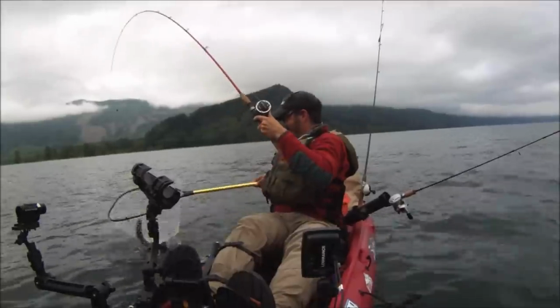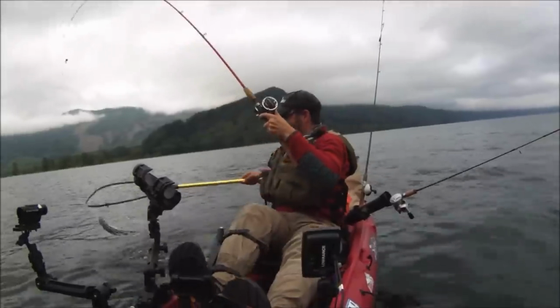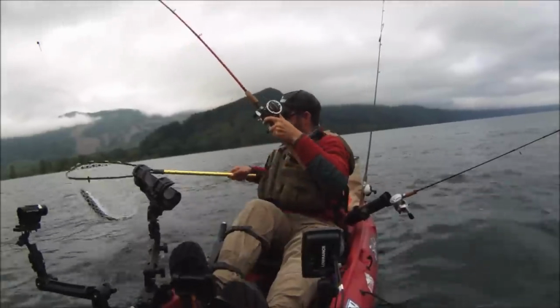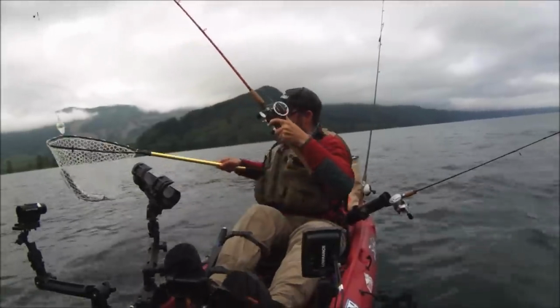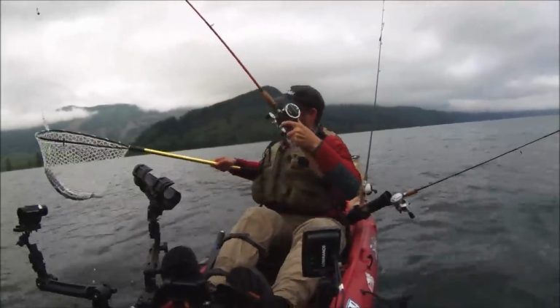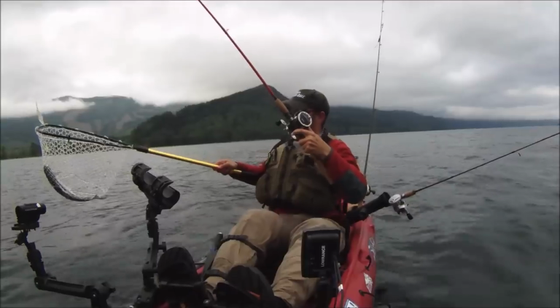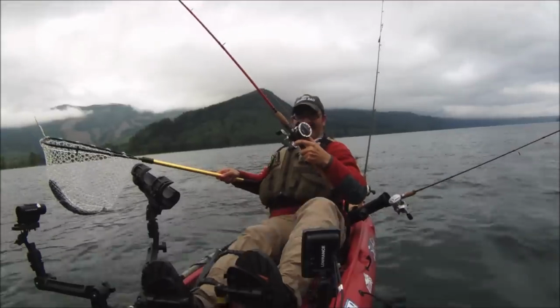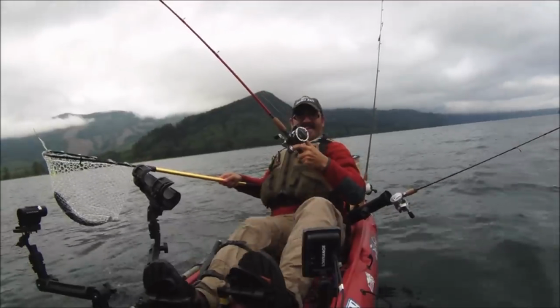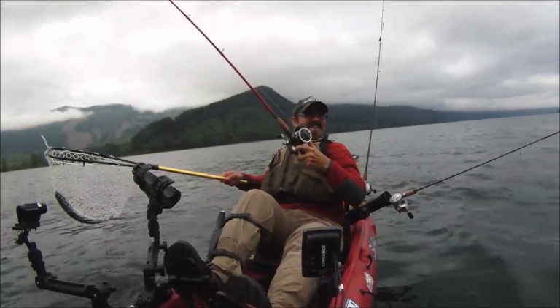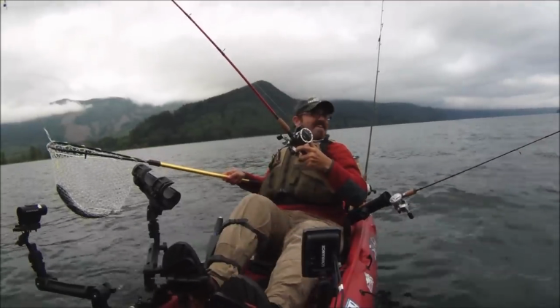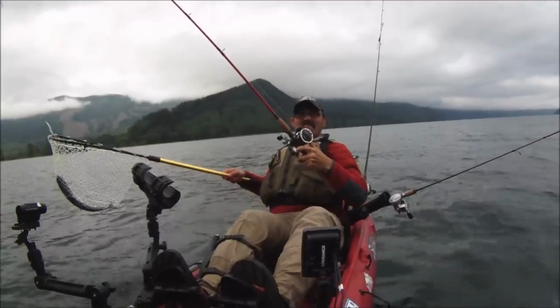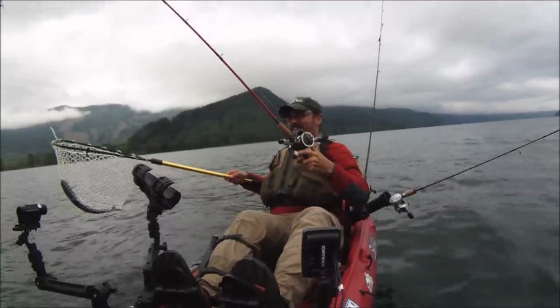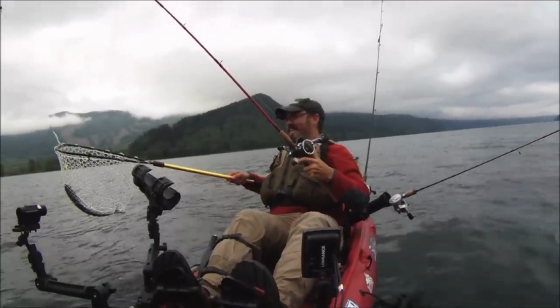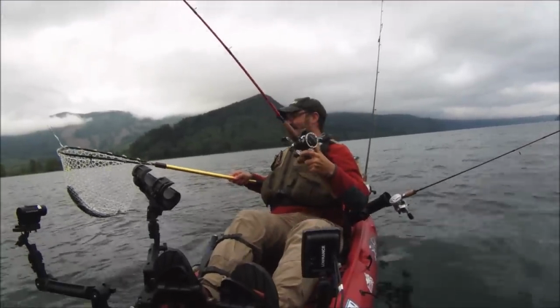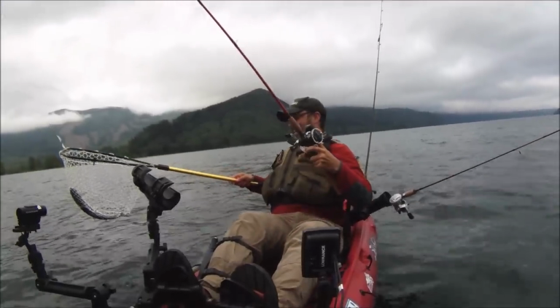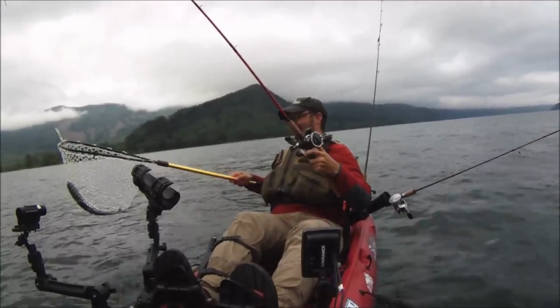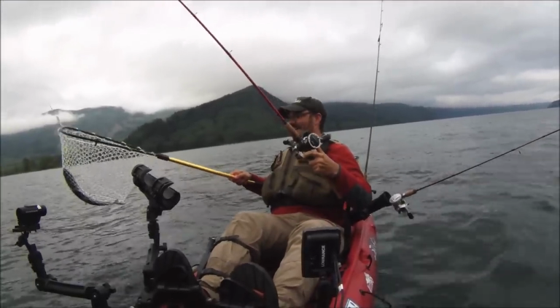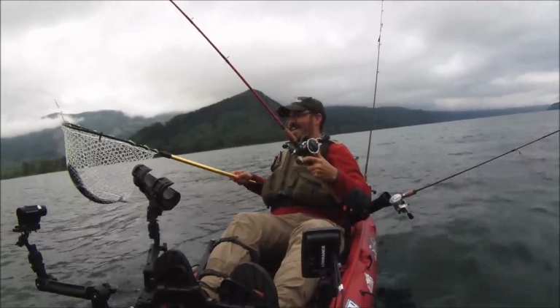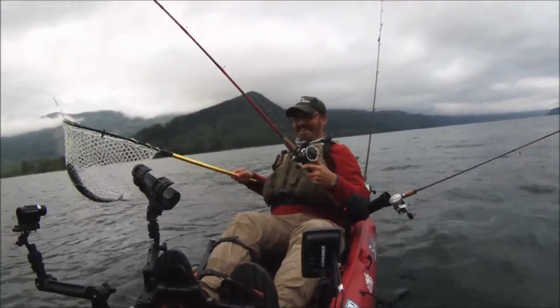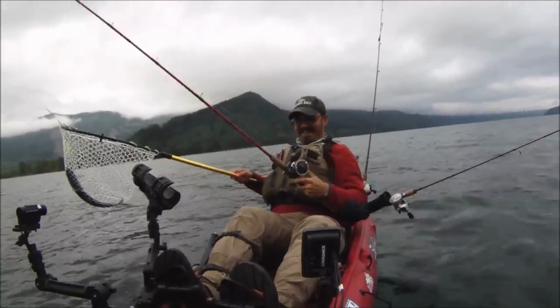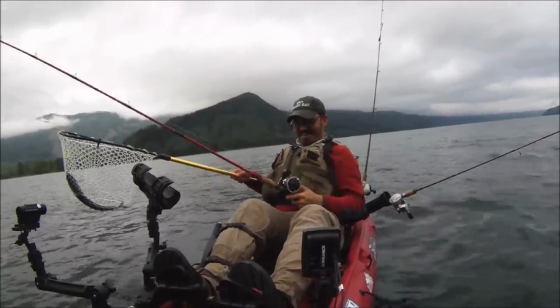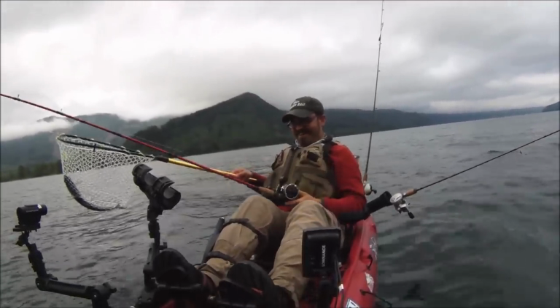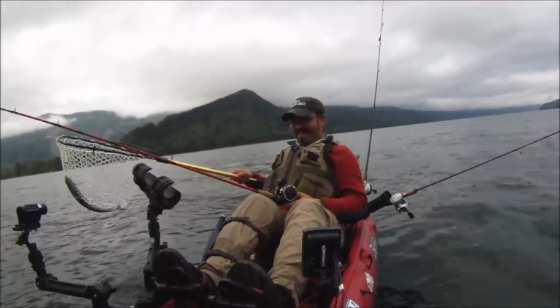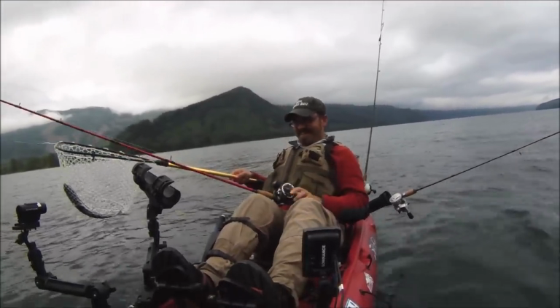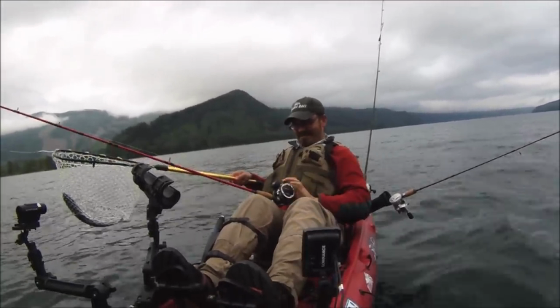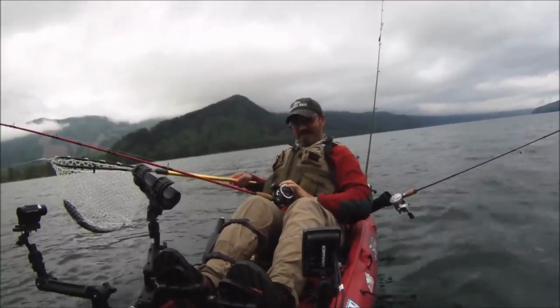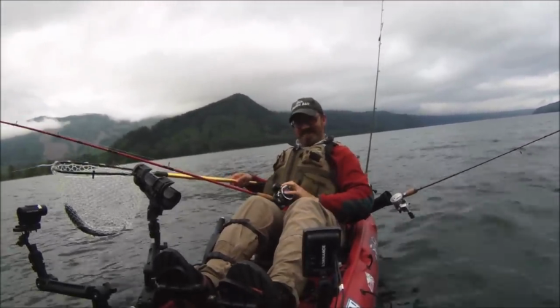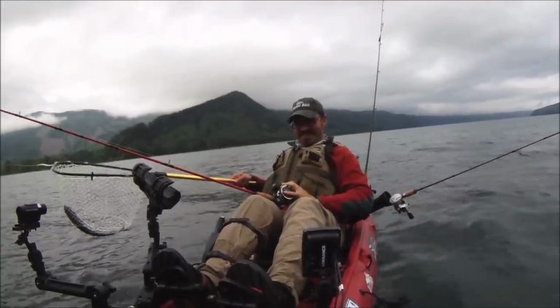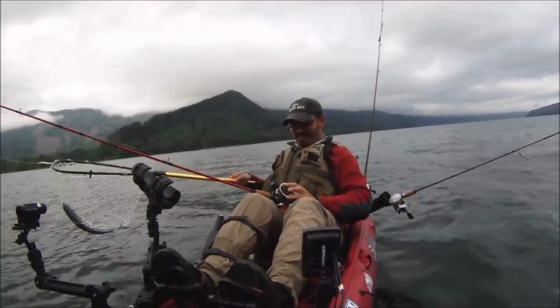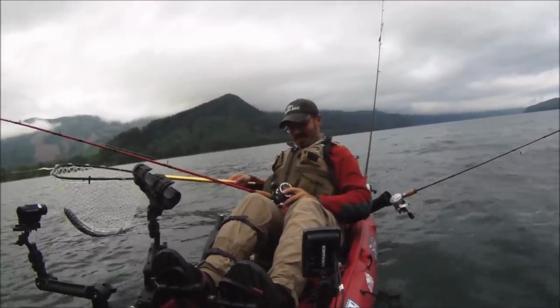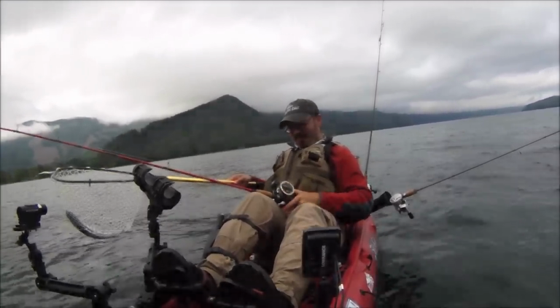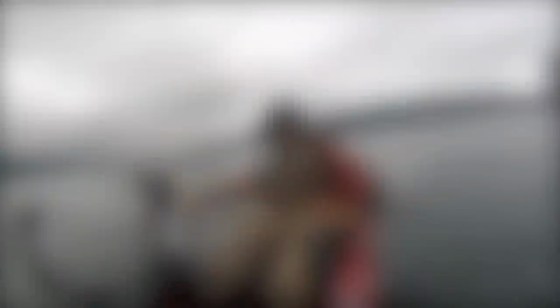Look at that, he's swimming right in the net. That was sick. It's fun, this is so much fun.